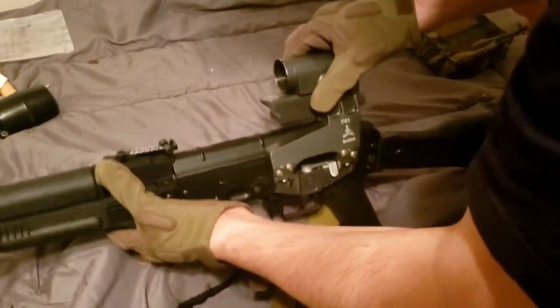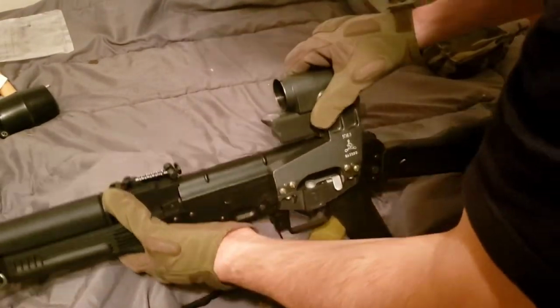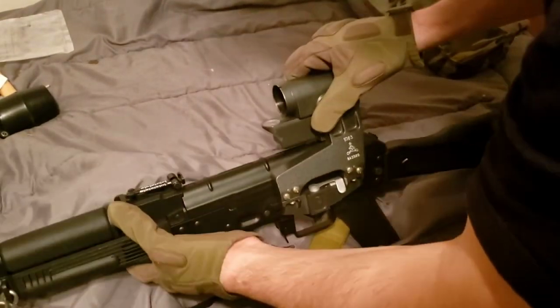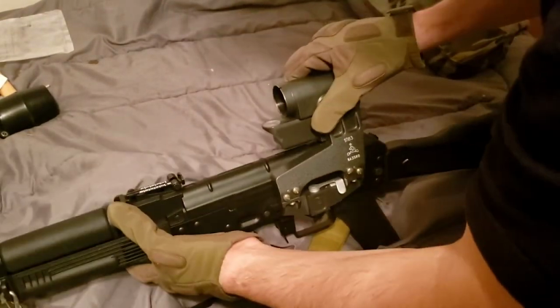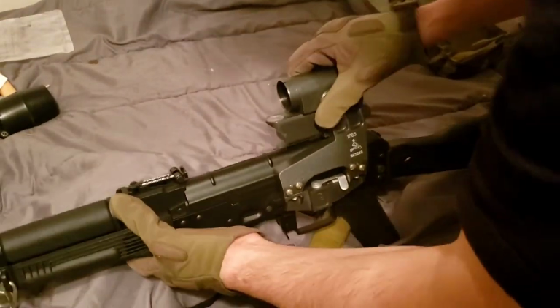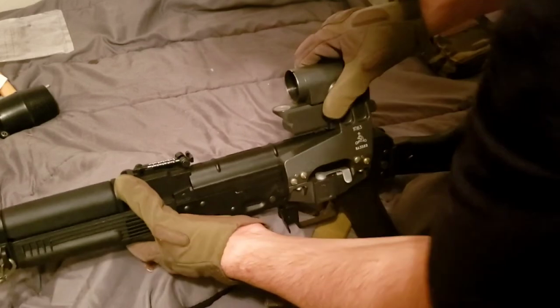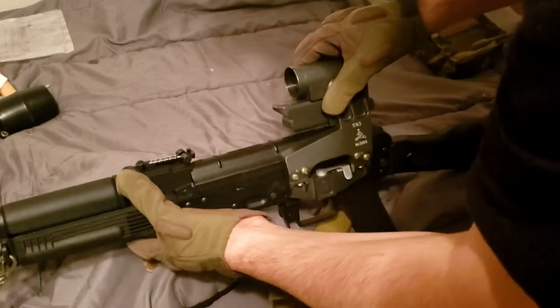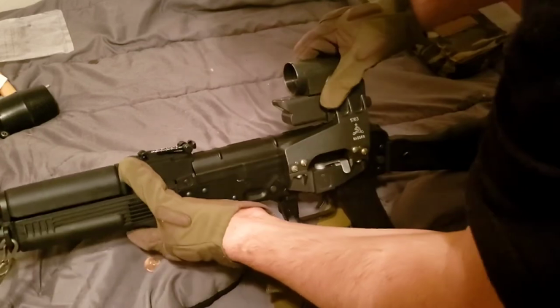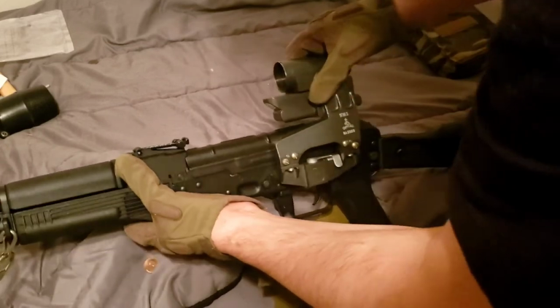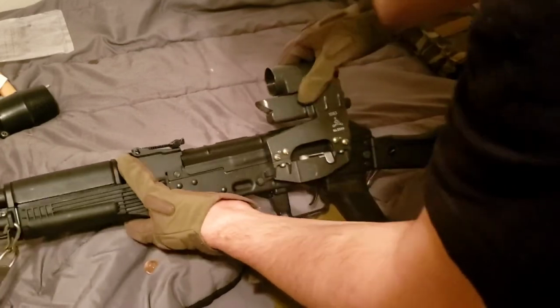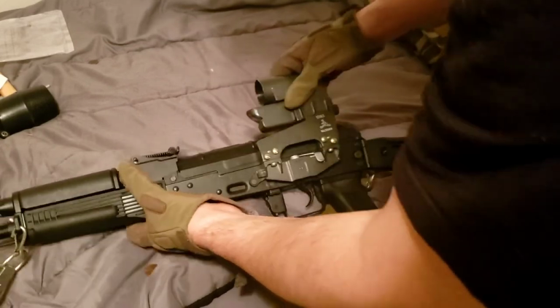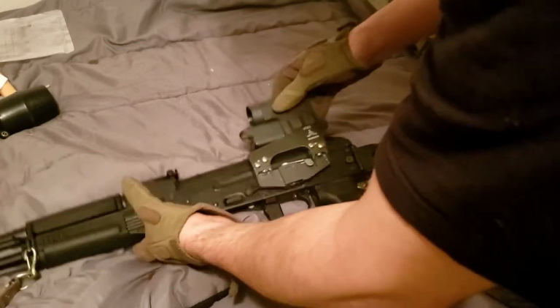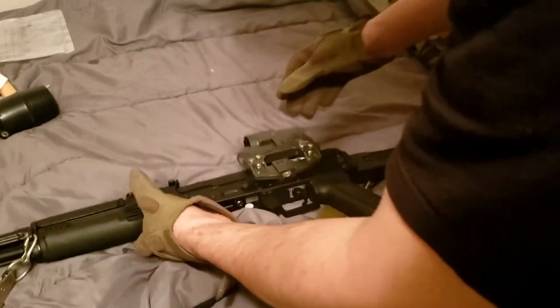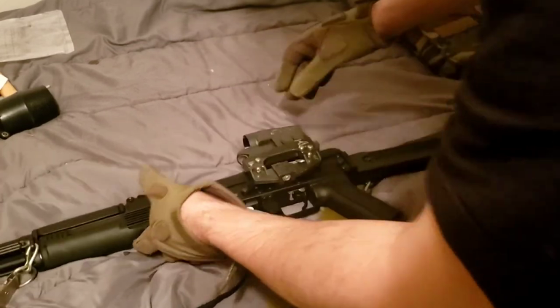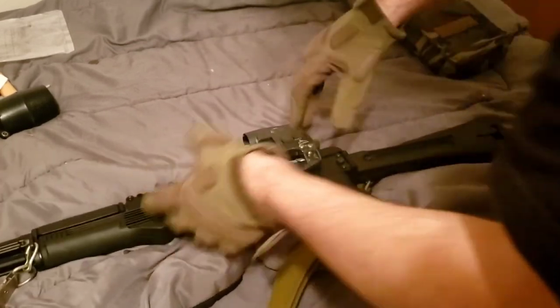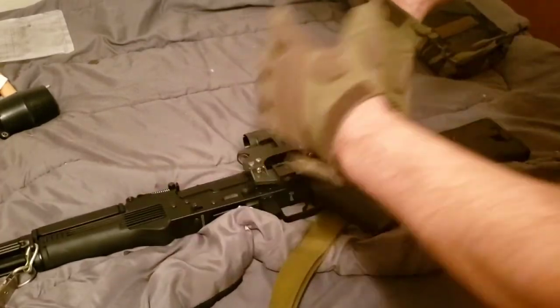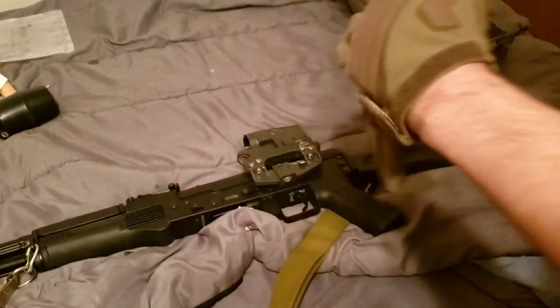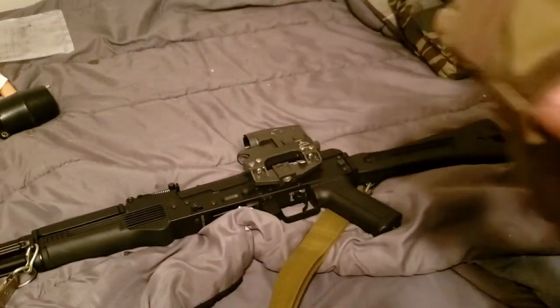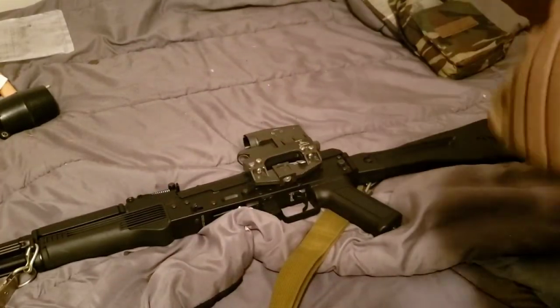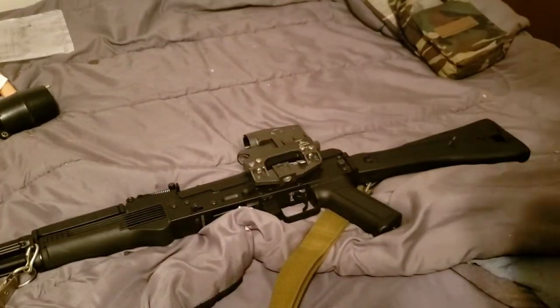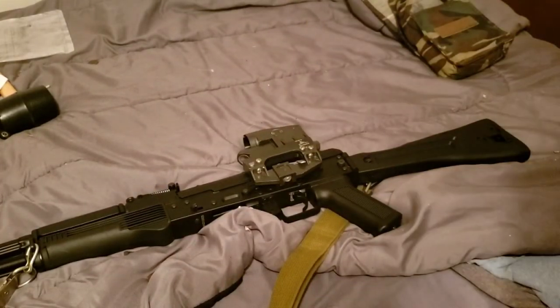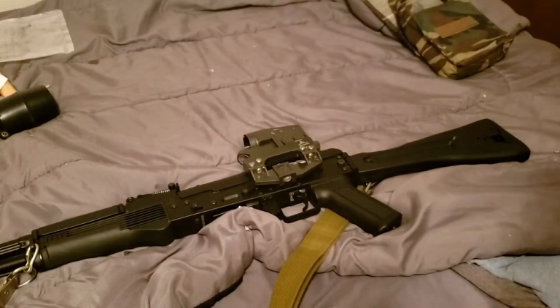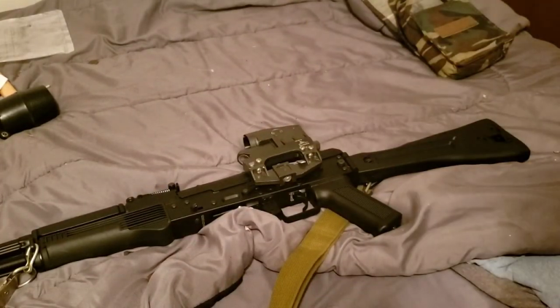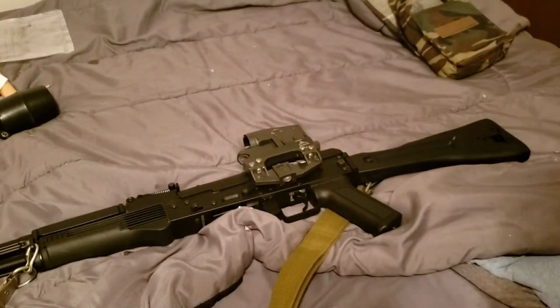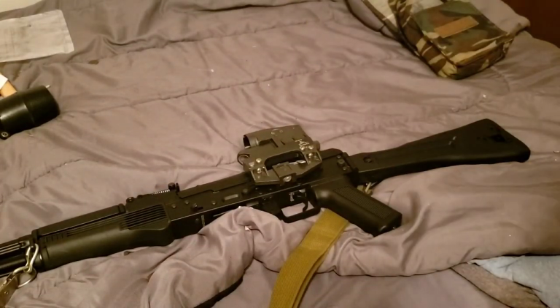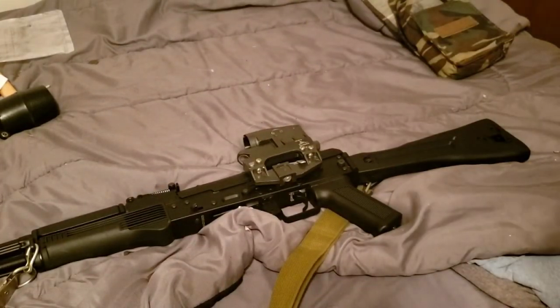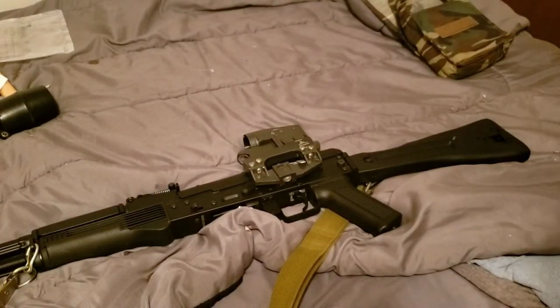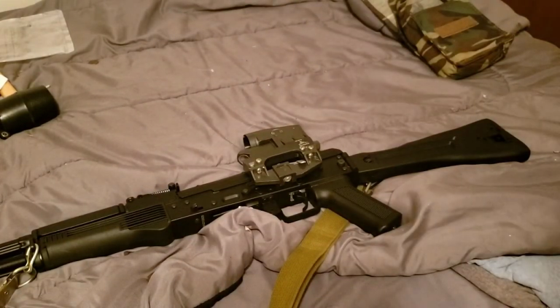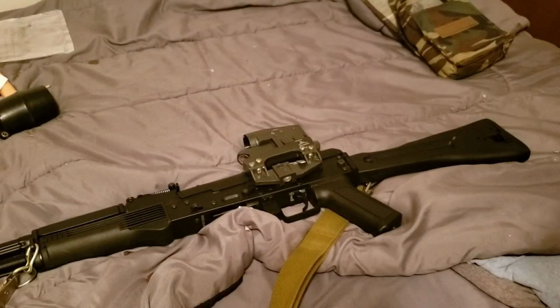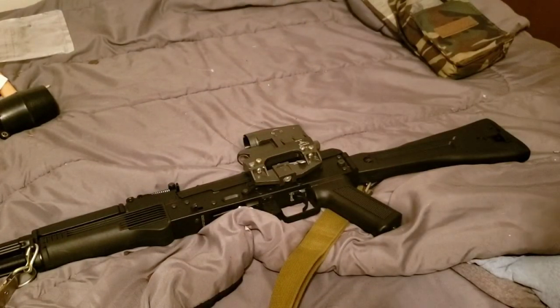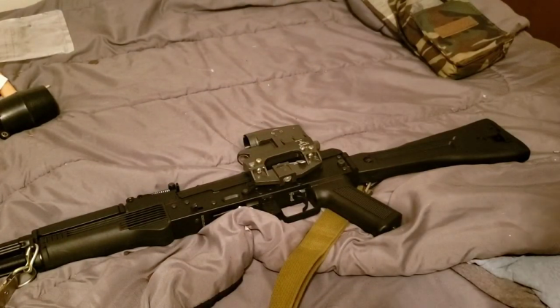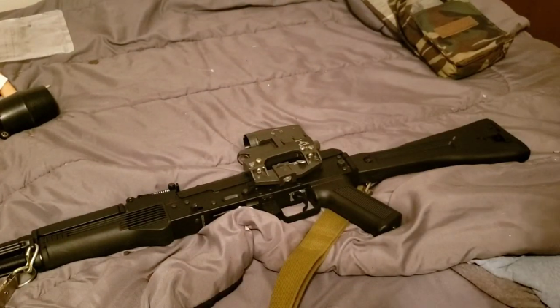Well anyway, that's all I've got for you guys. Hope you enjoyed it.